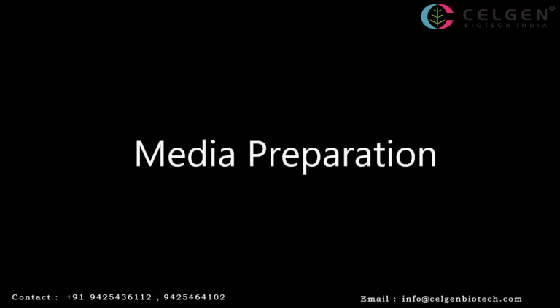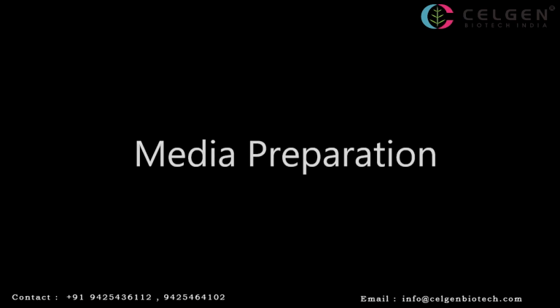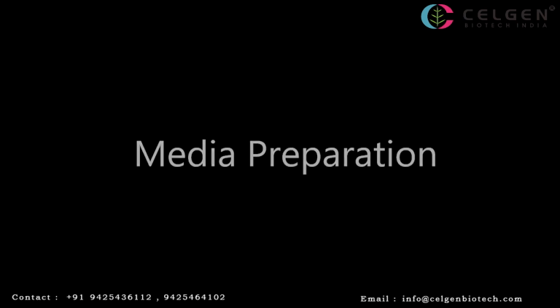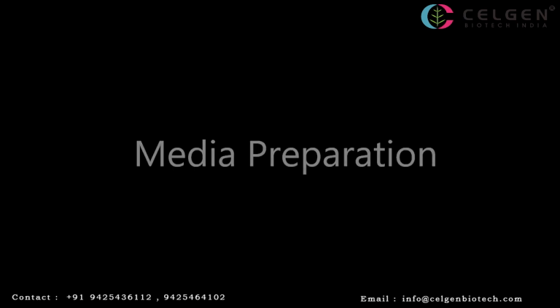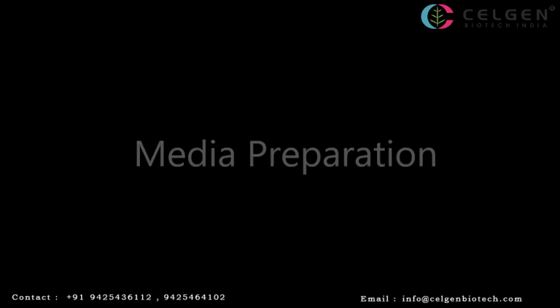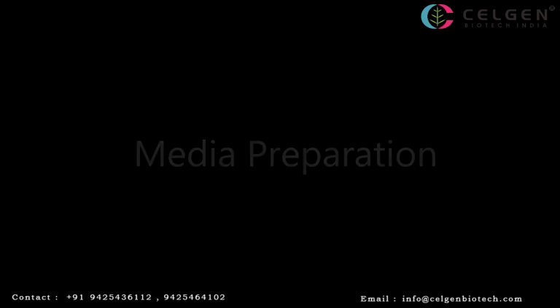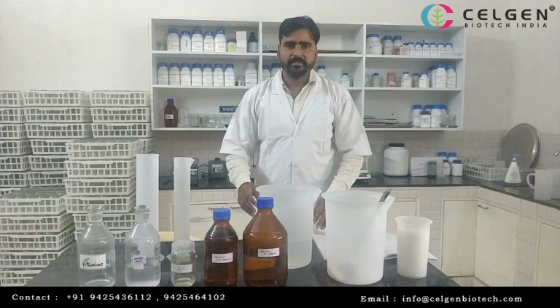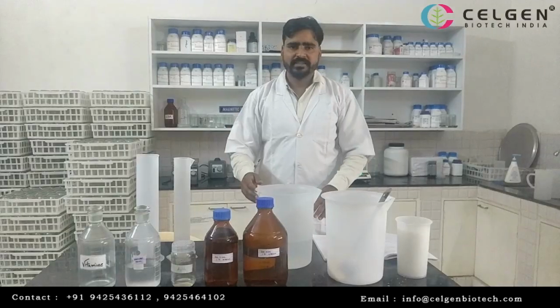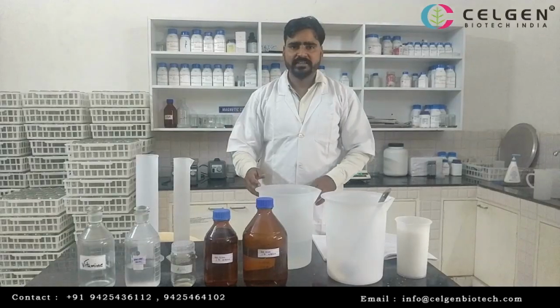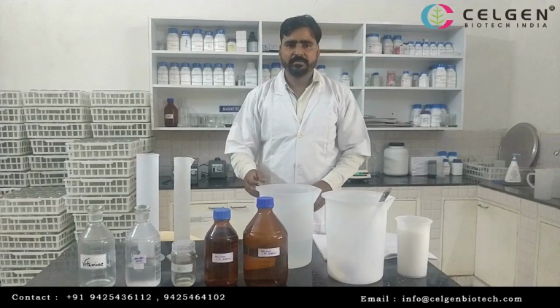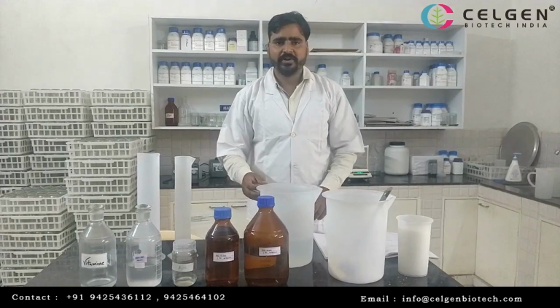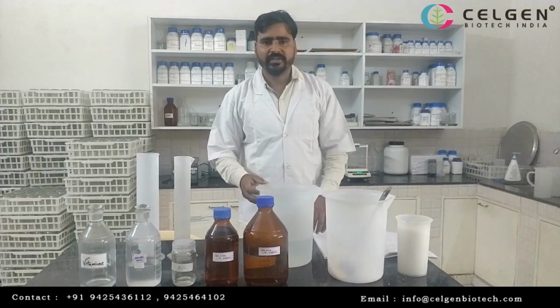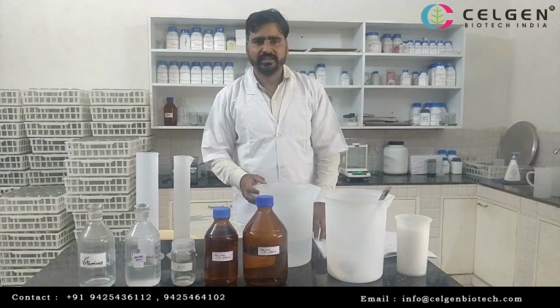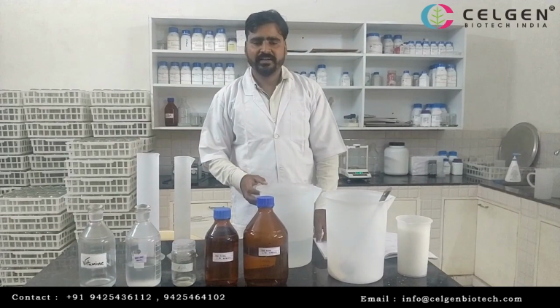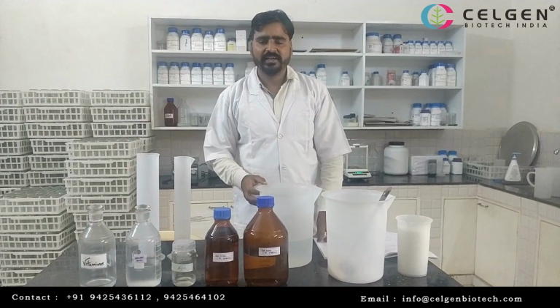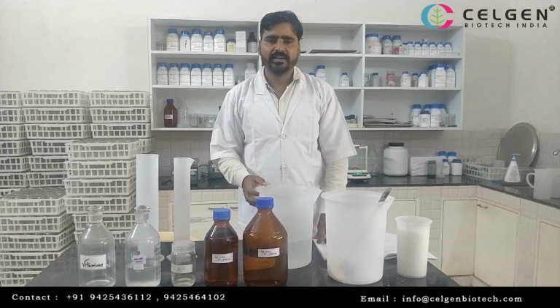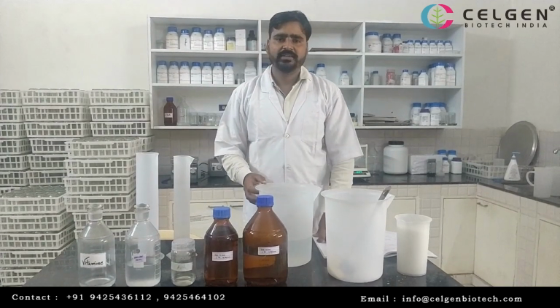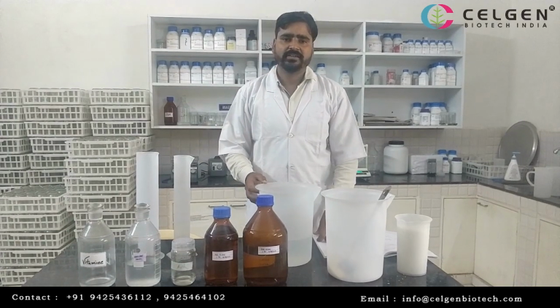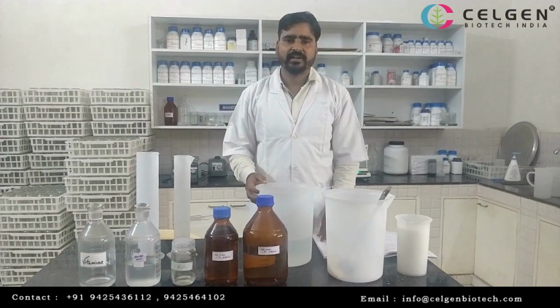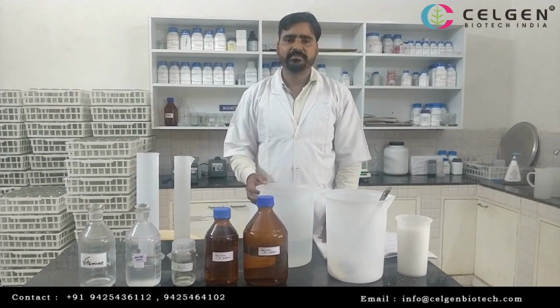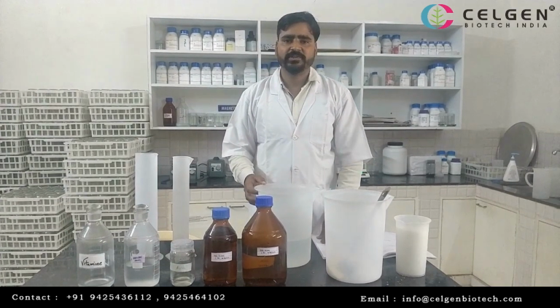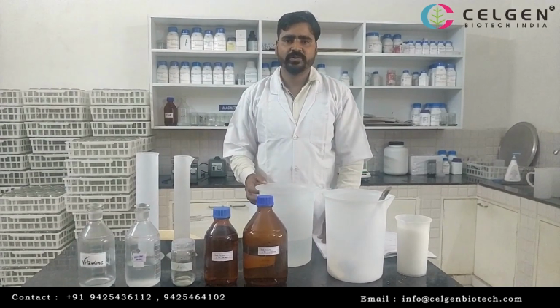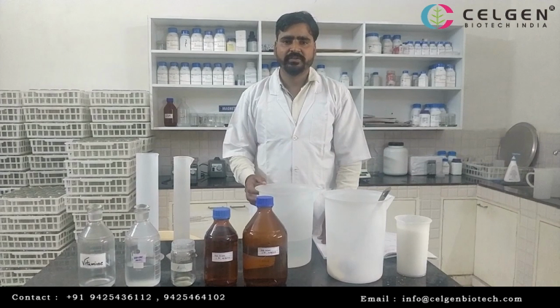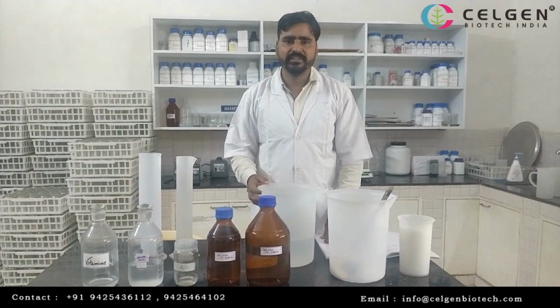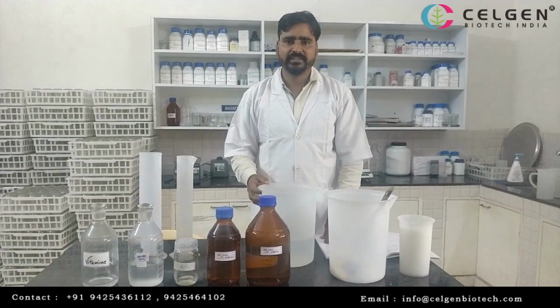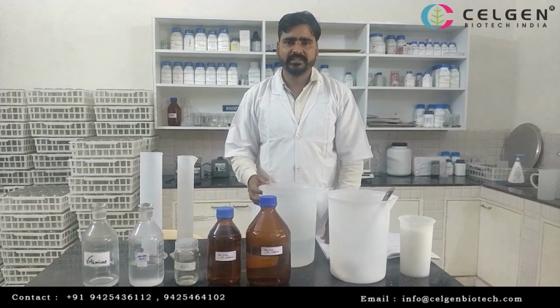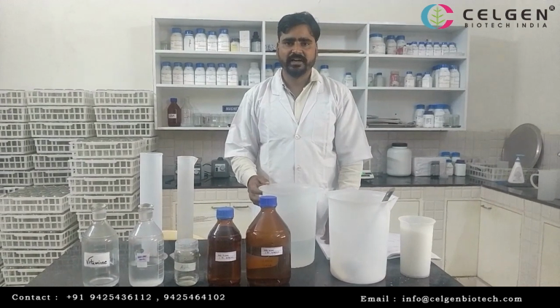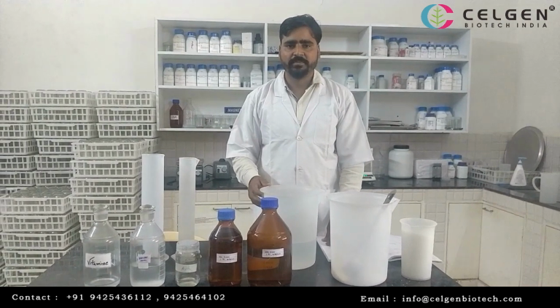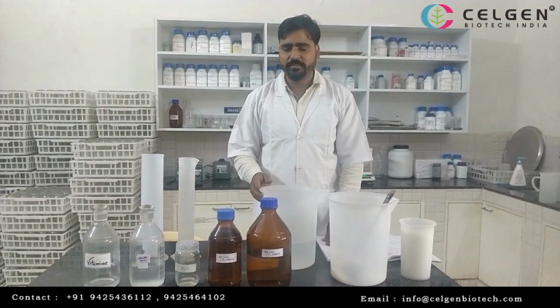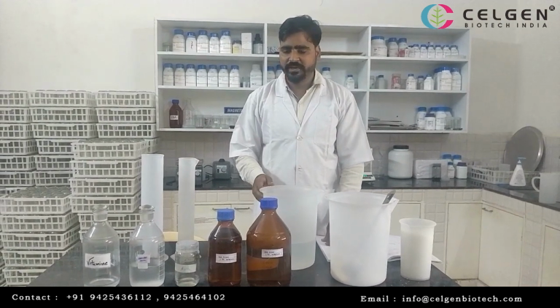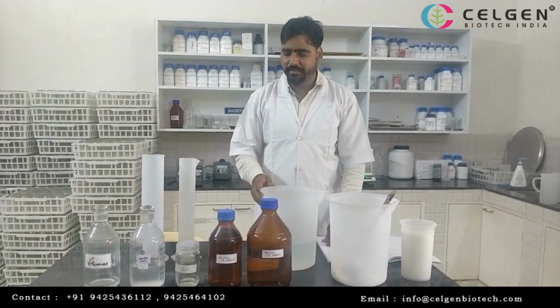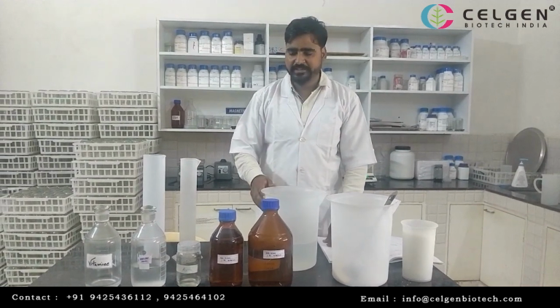I am from Sanjian Biotech India, Gram Sivara, Vidisha. You can tell me about media preparation.